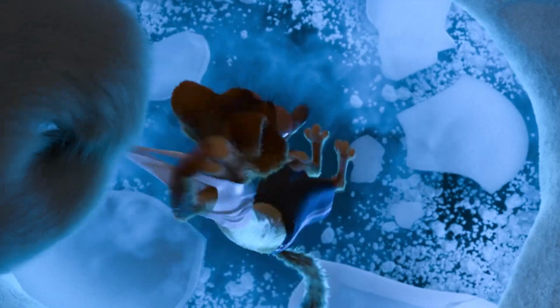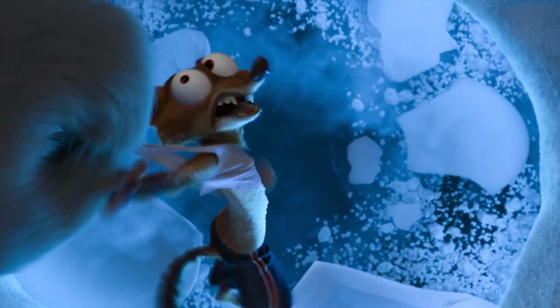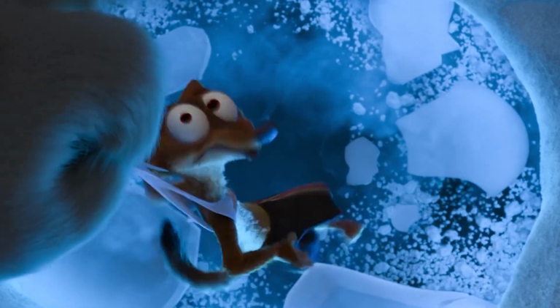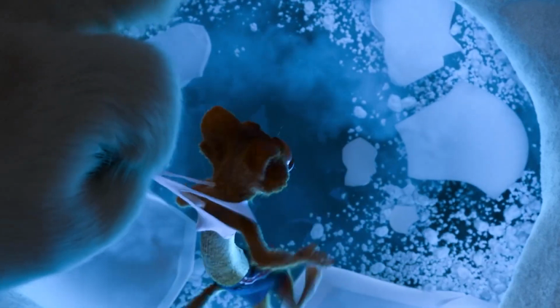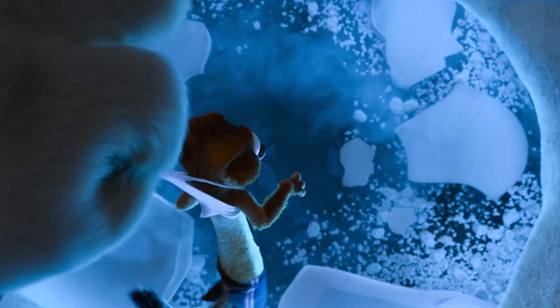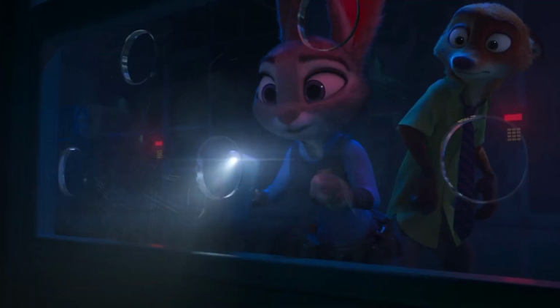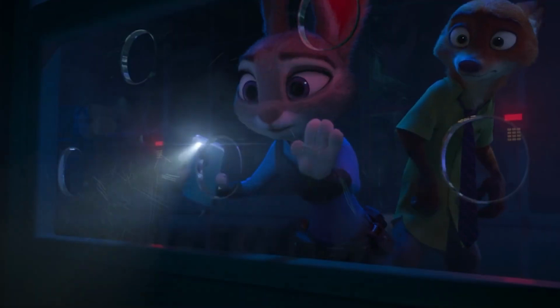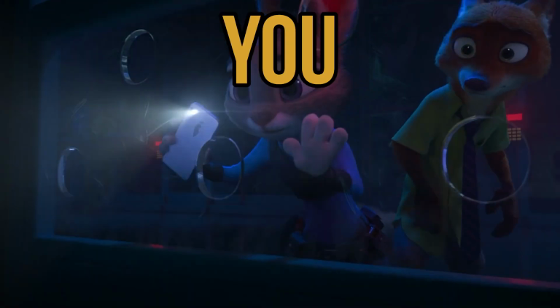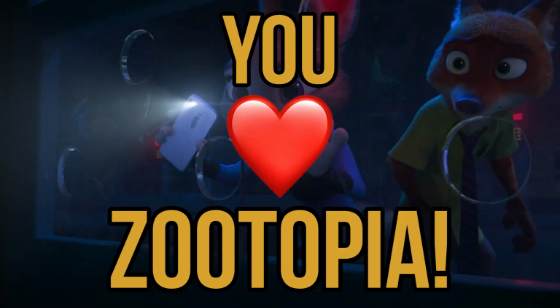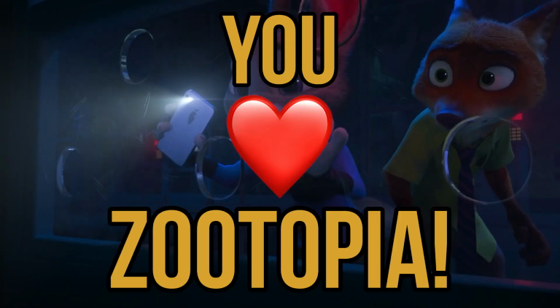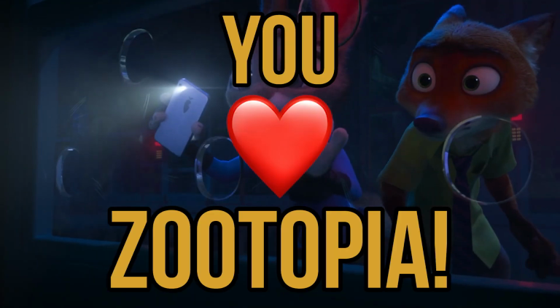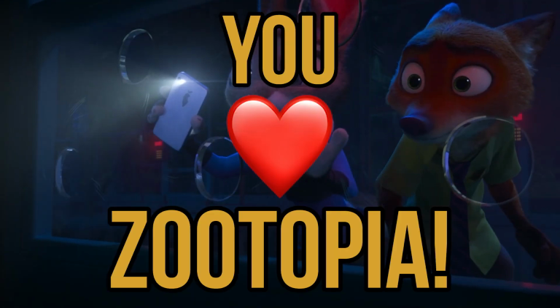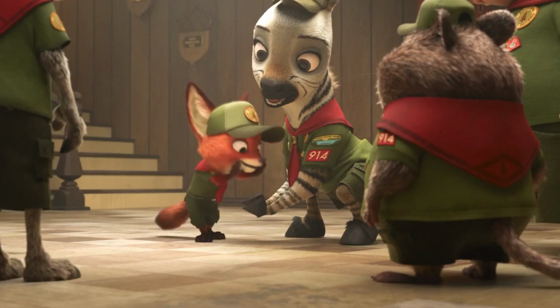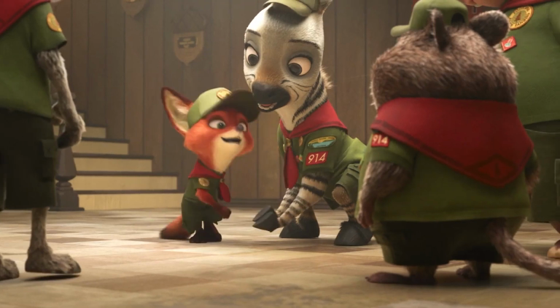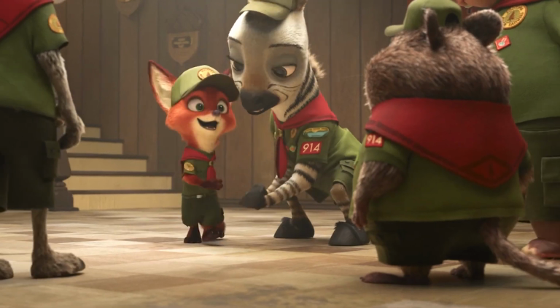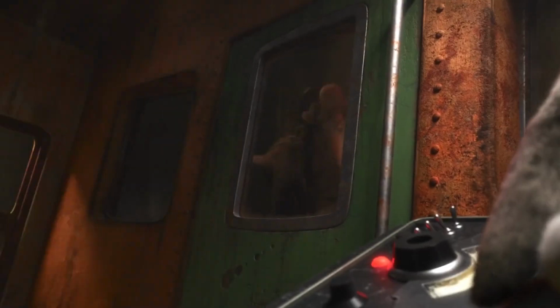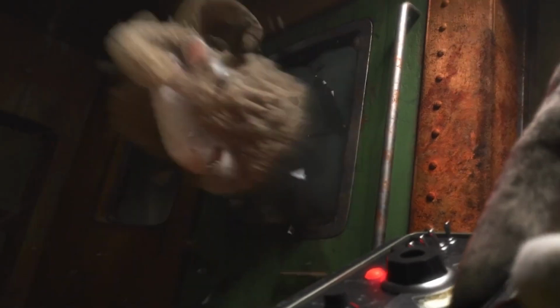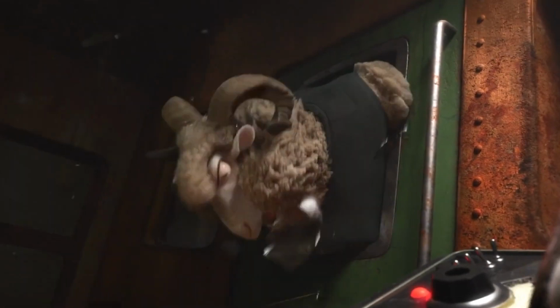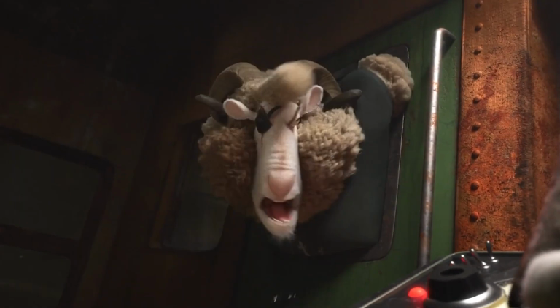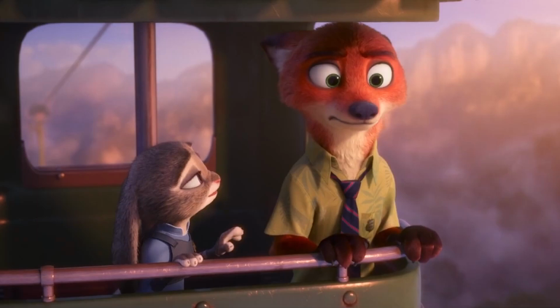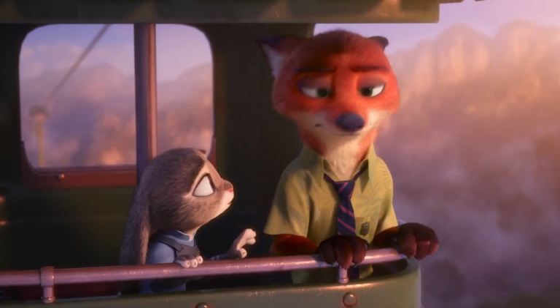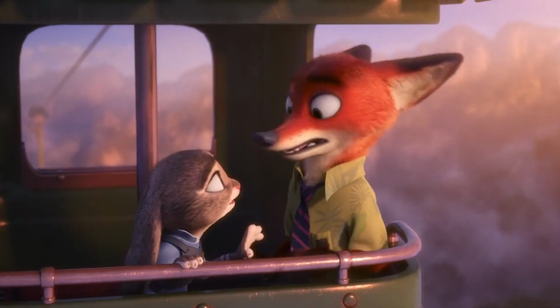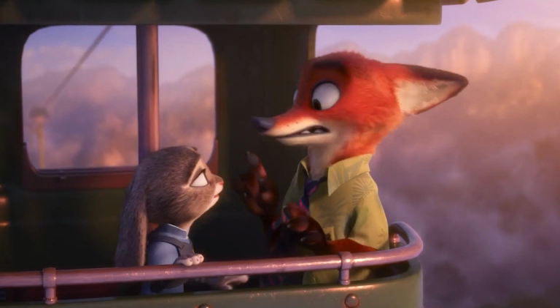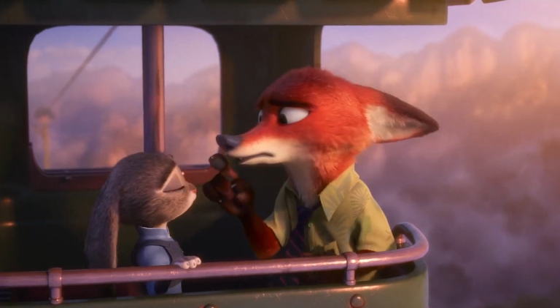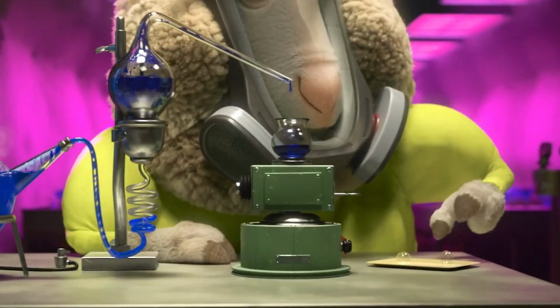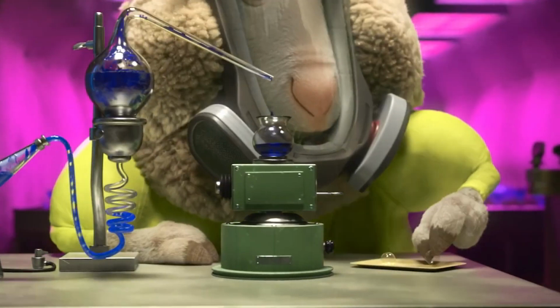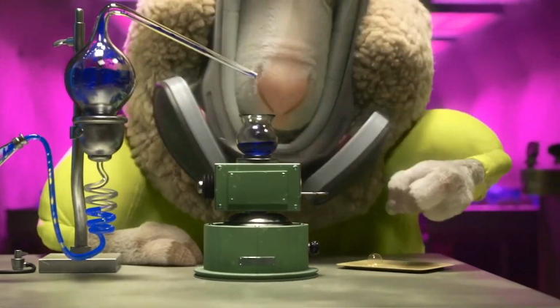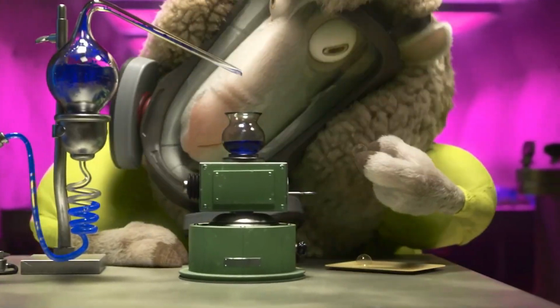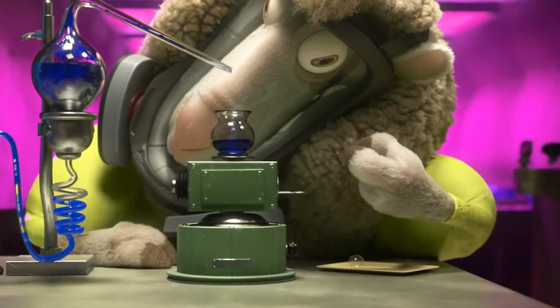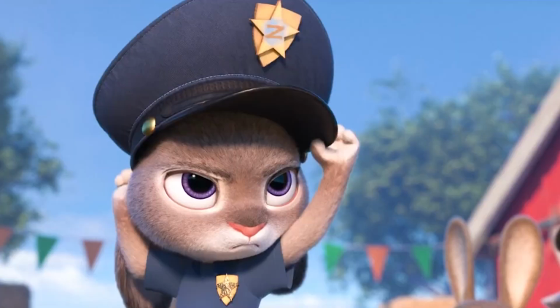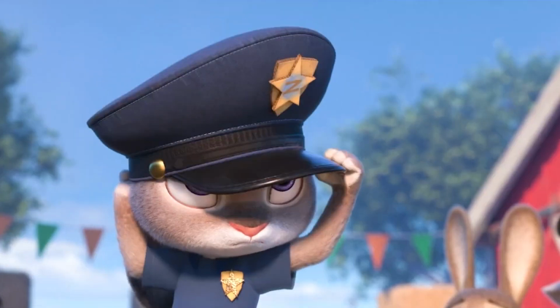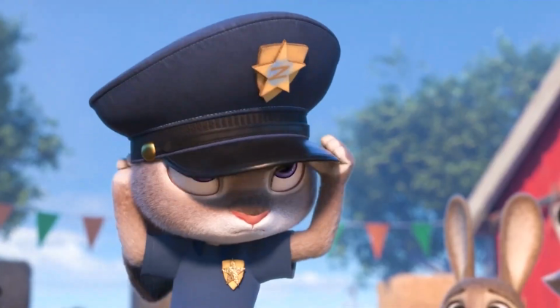So if you're watching this video, odds are you love Zootopia, which is great because I do as well. So let's talk about it for about 15 or so odd minutes, shall we?